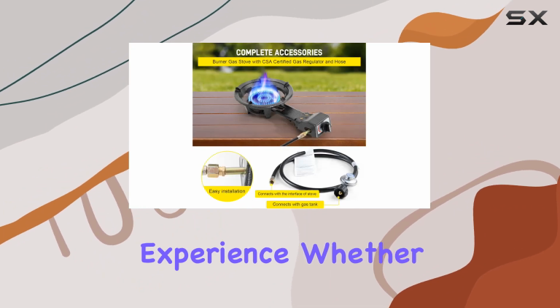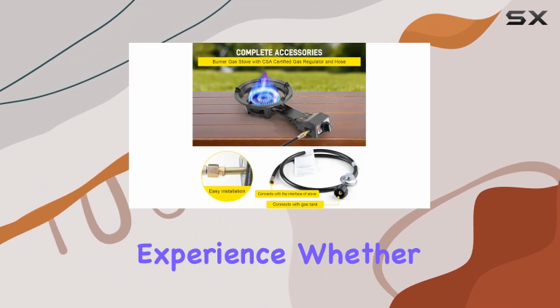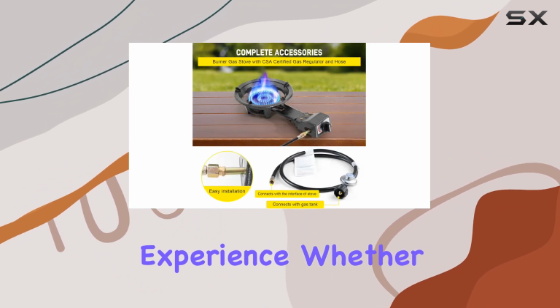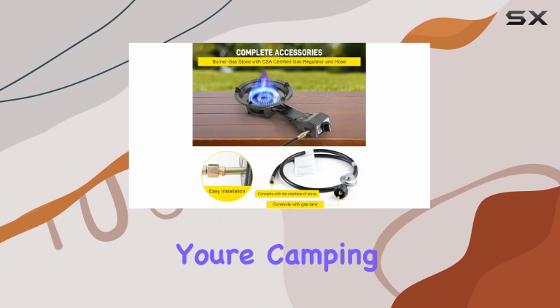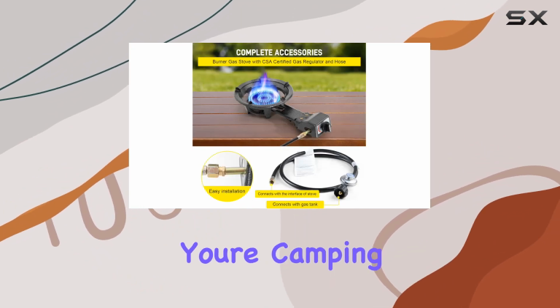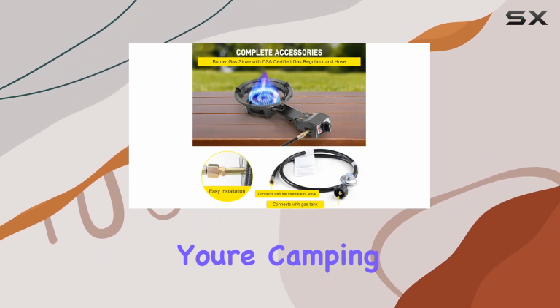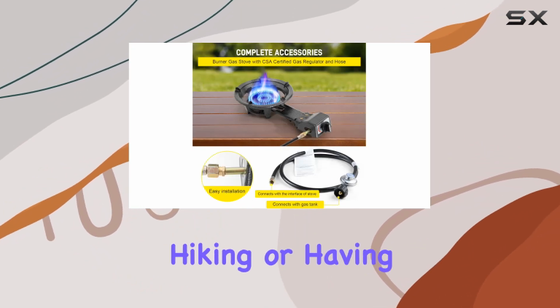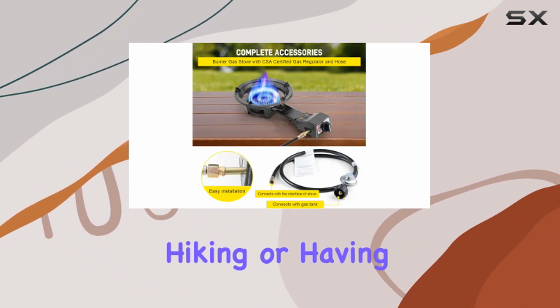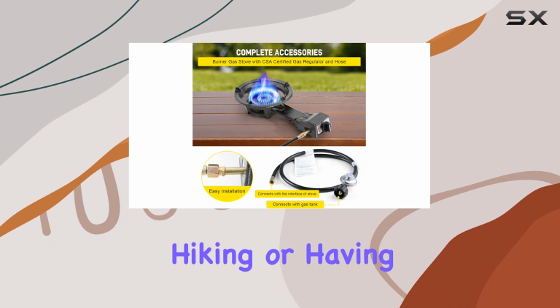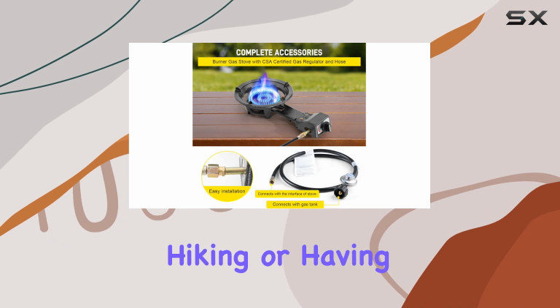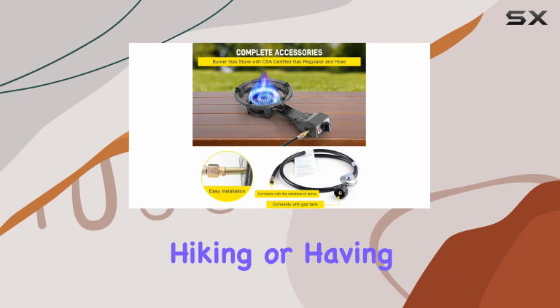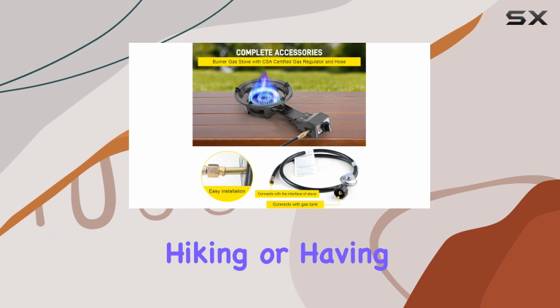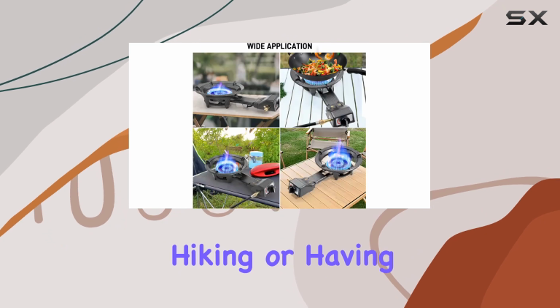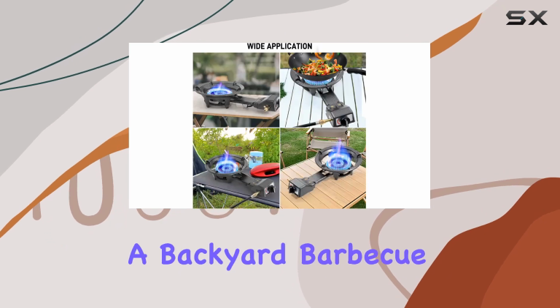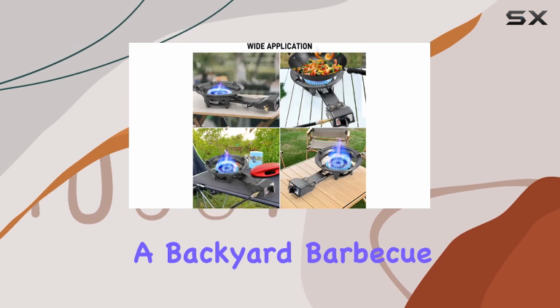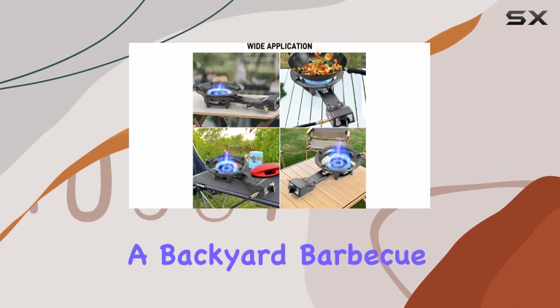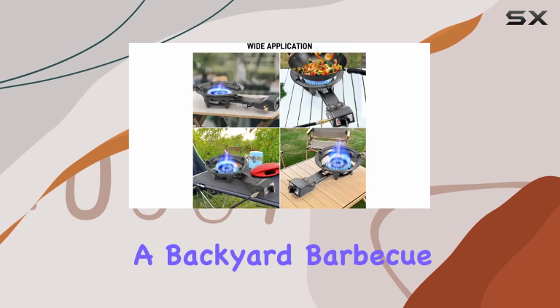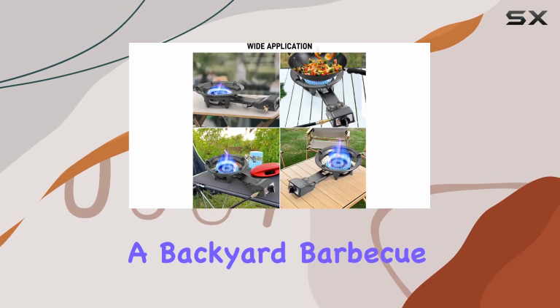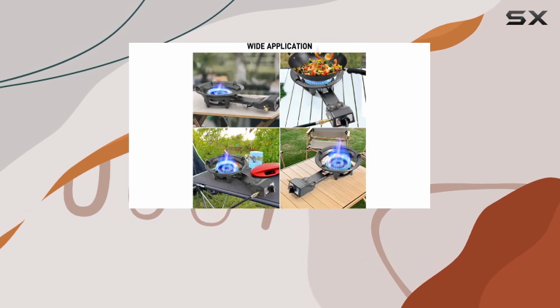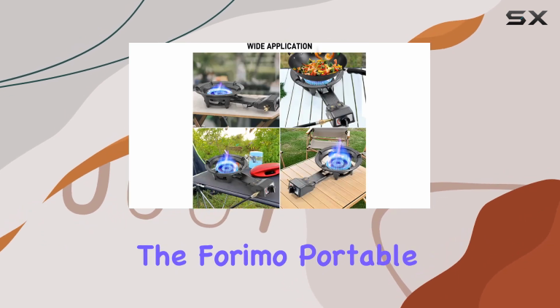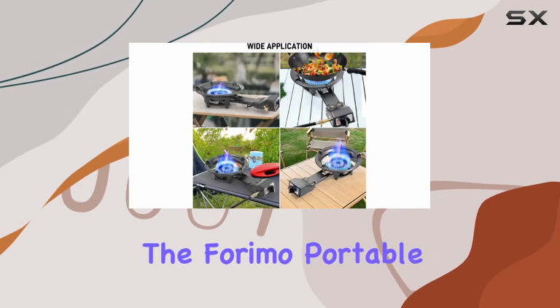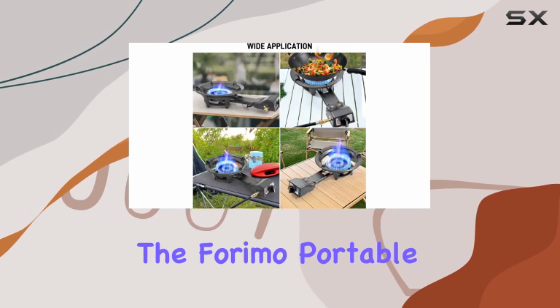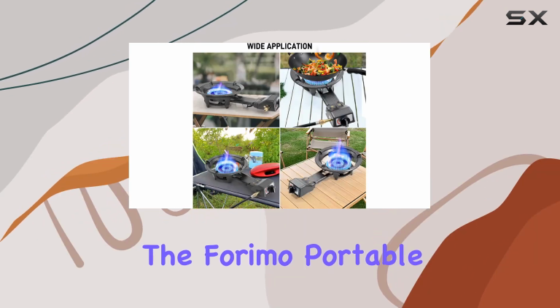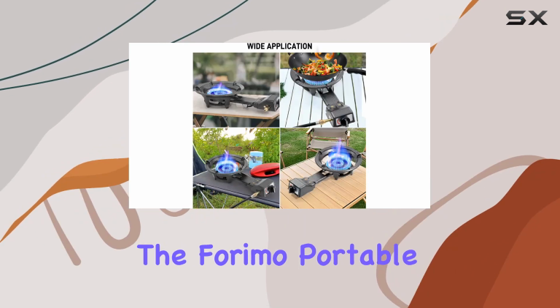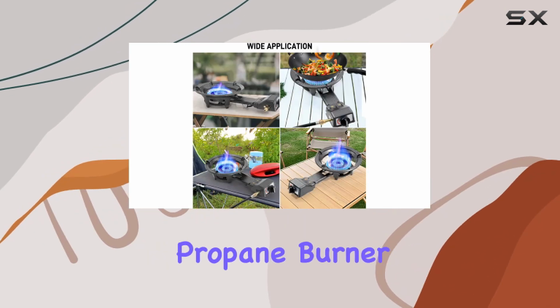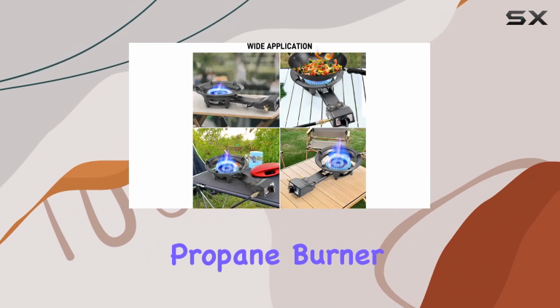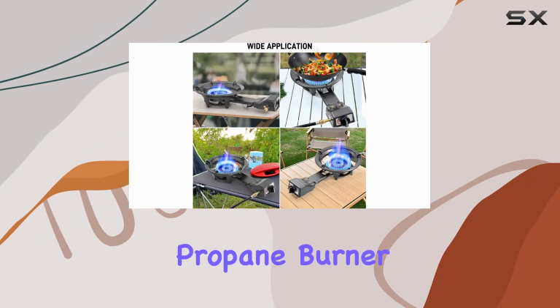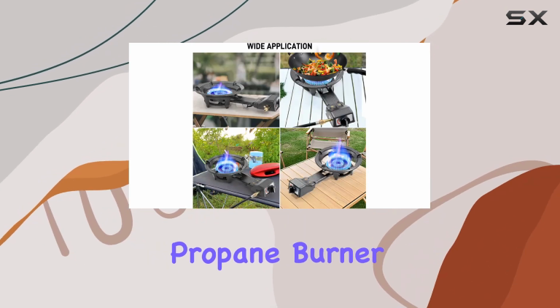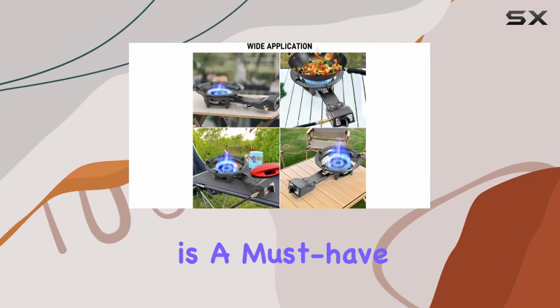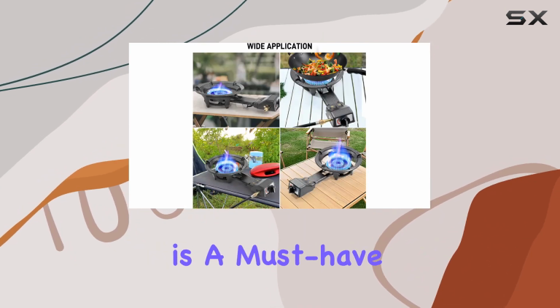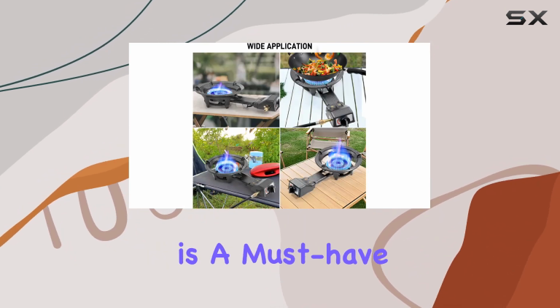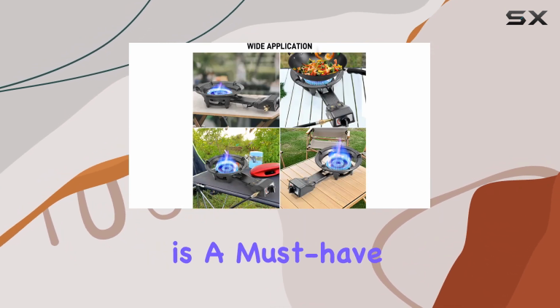Whether you're camping, hiking, or having a backyard barbecue, the Farimo Portable Propane Burner is a must-have.